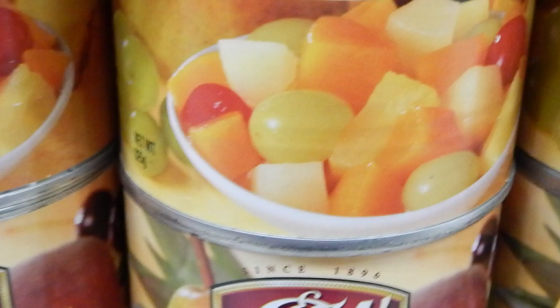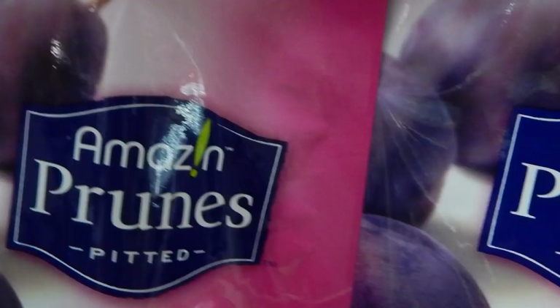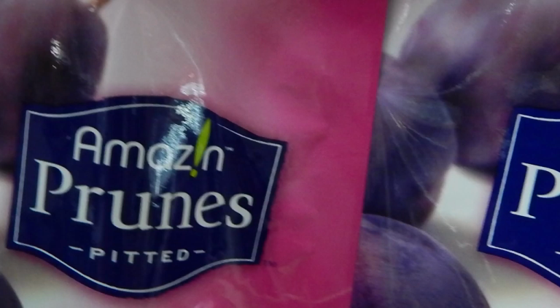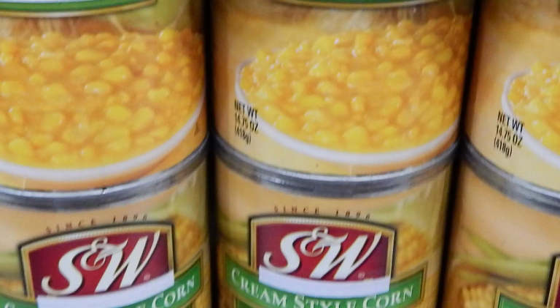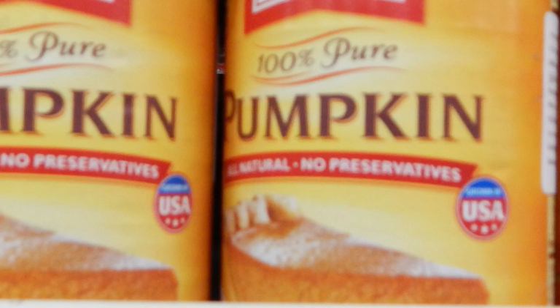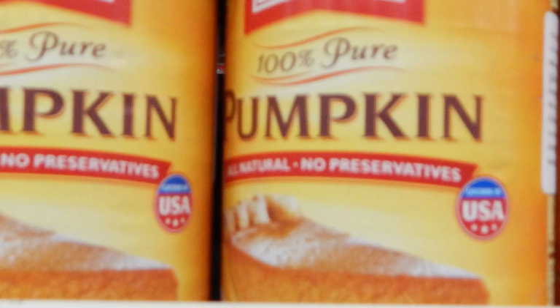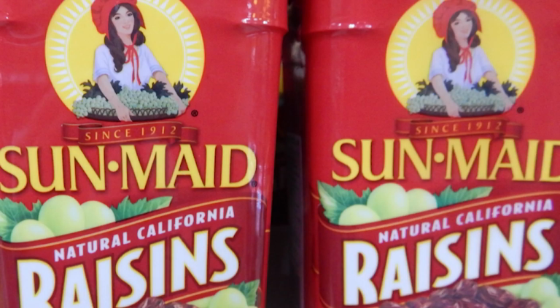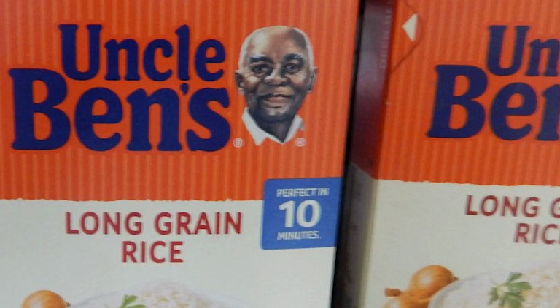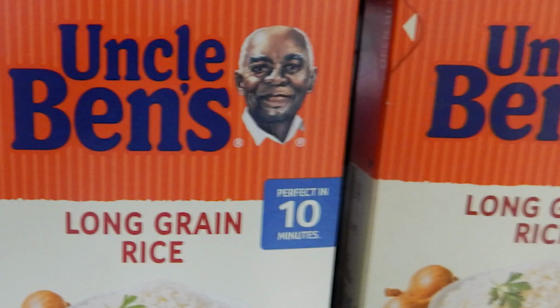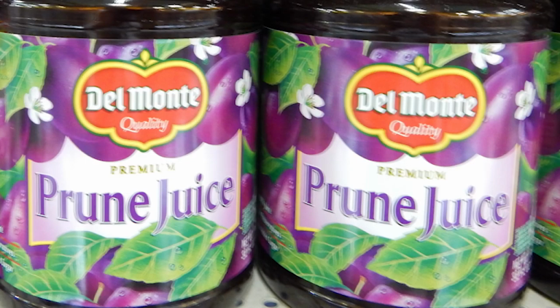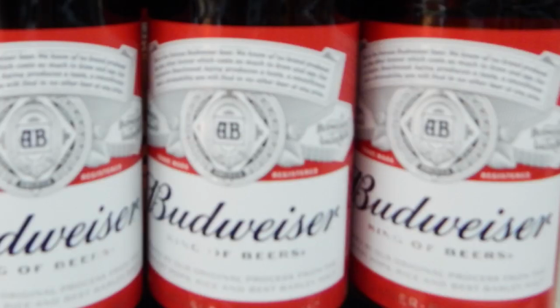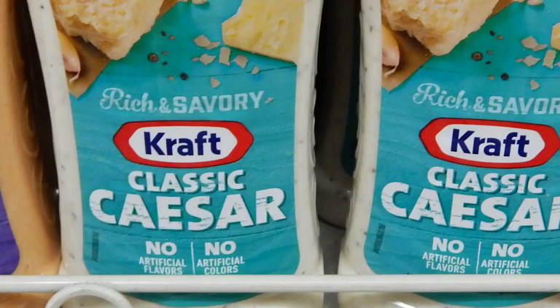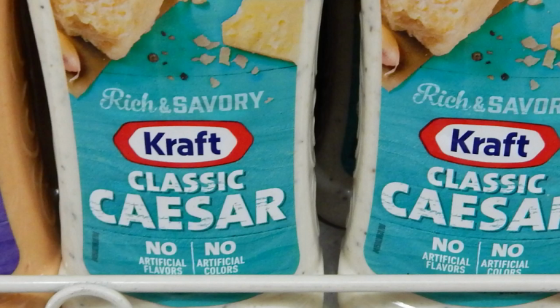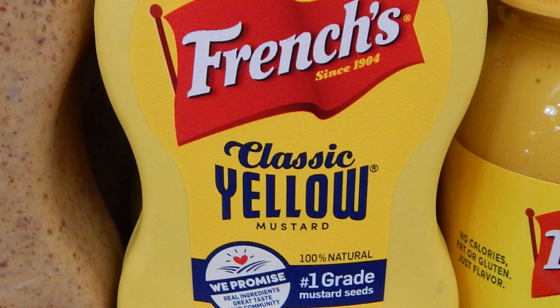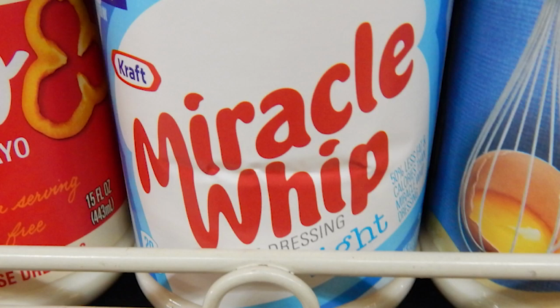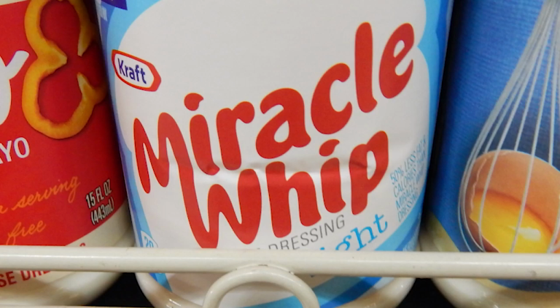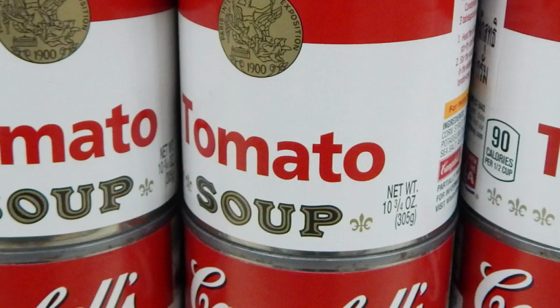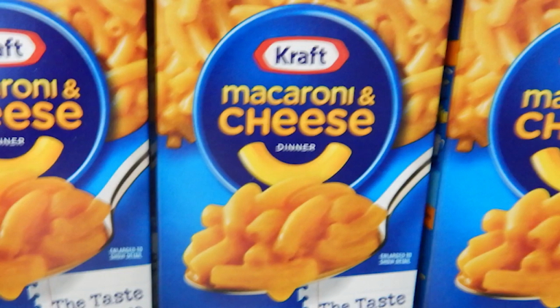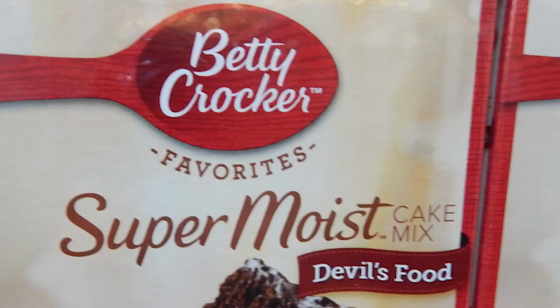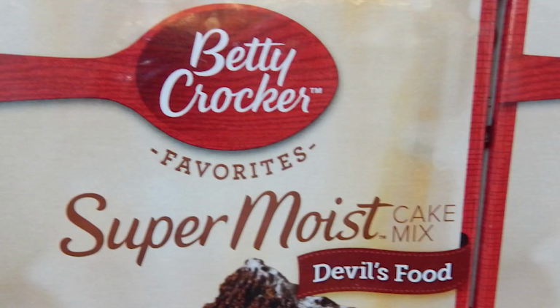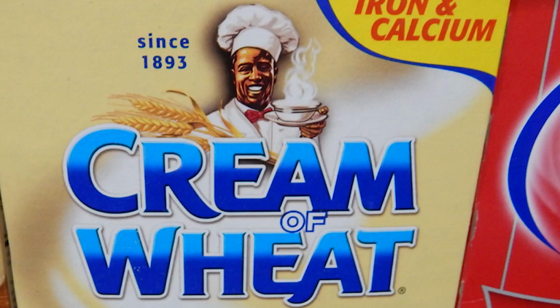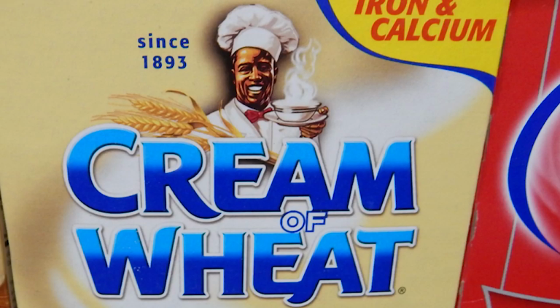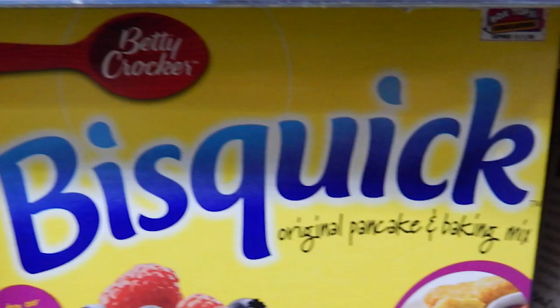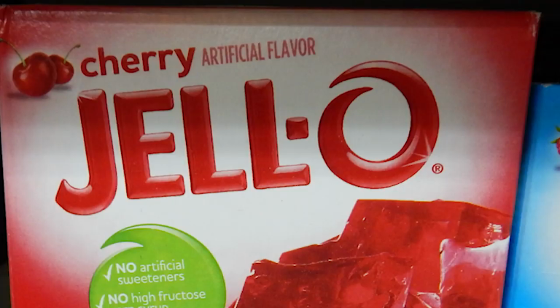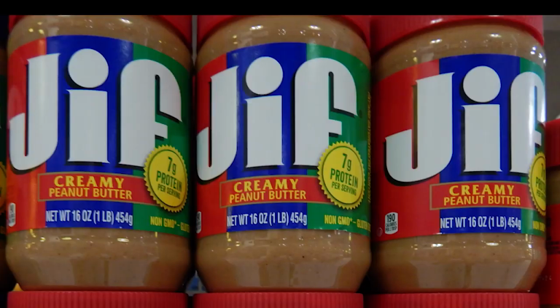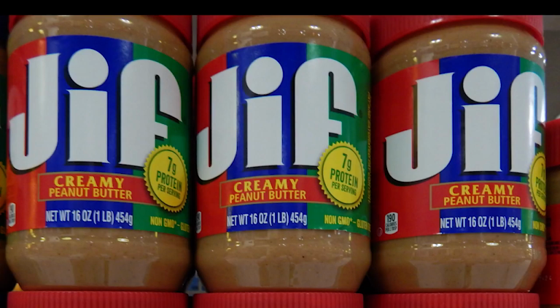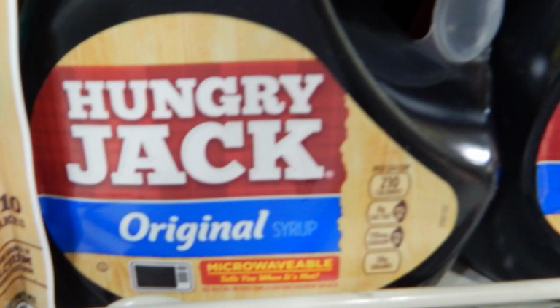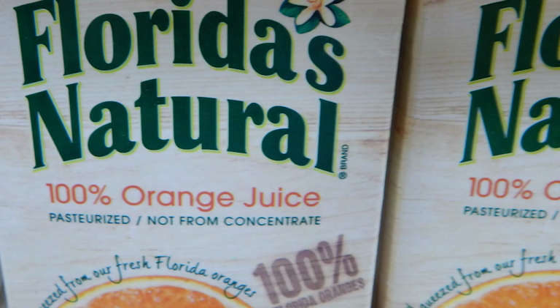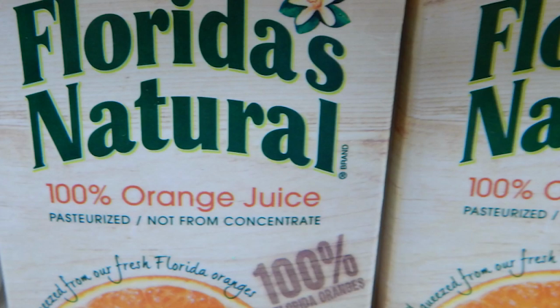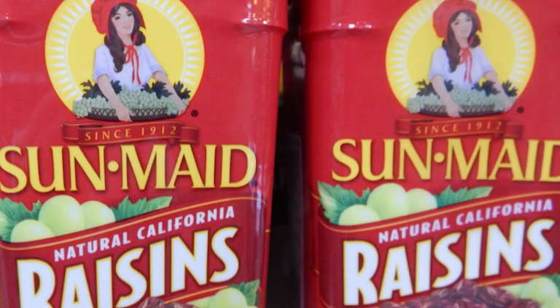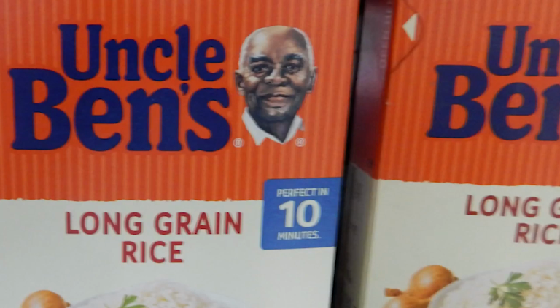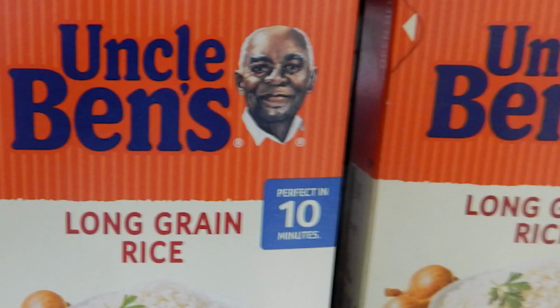How much do U.S. products cost in Thailand compared to back home? Watch this video and find out.